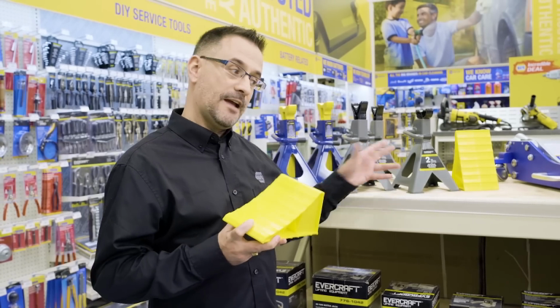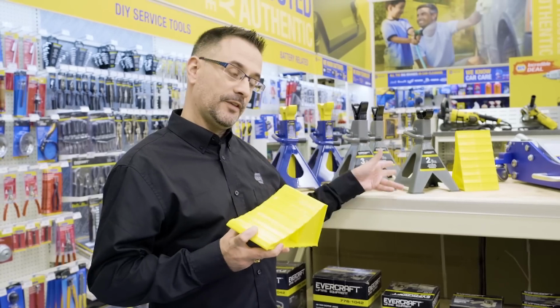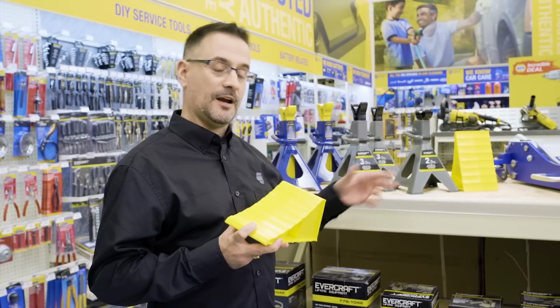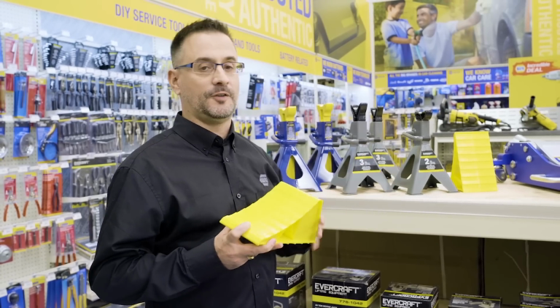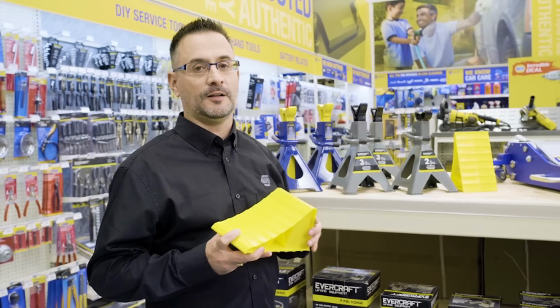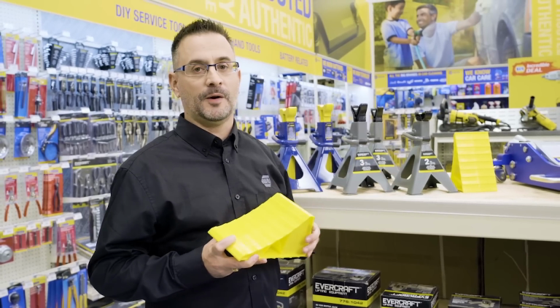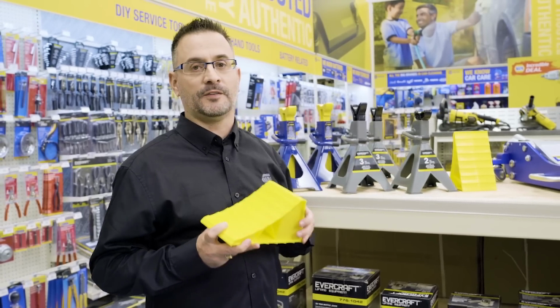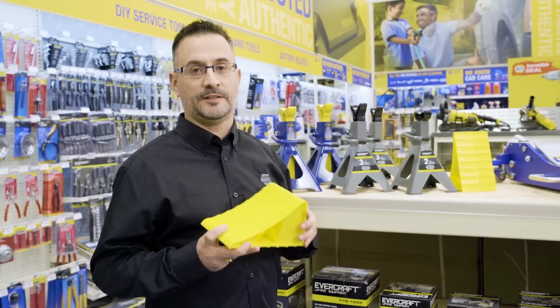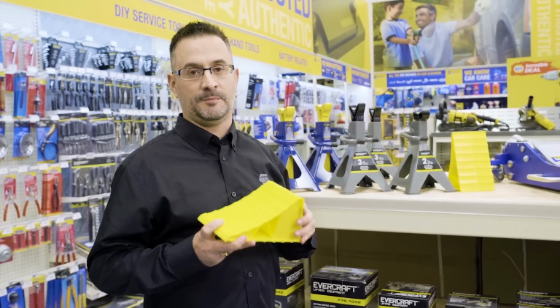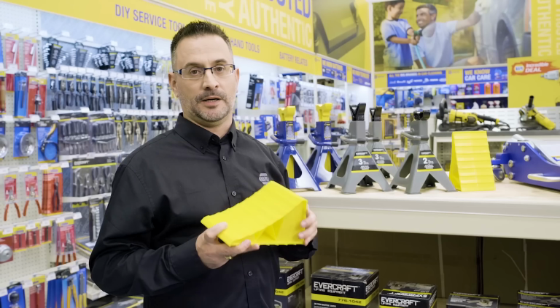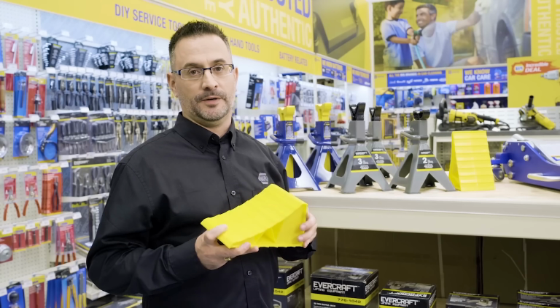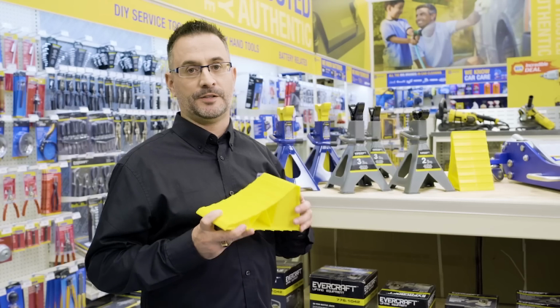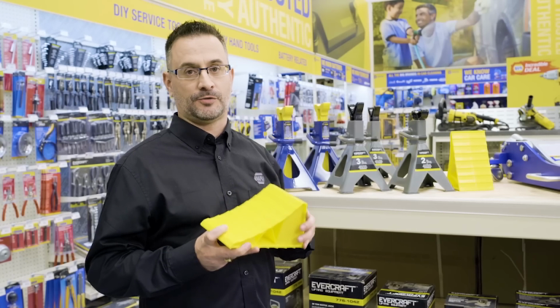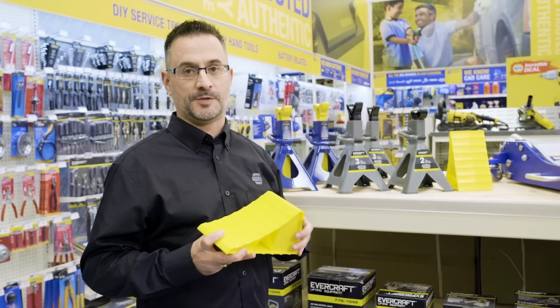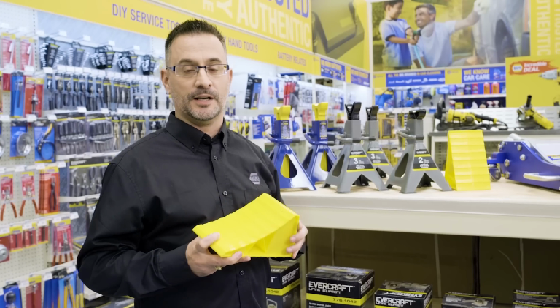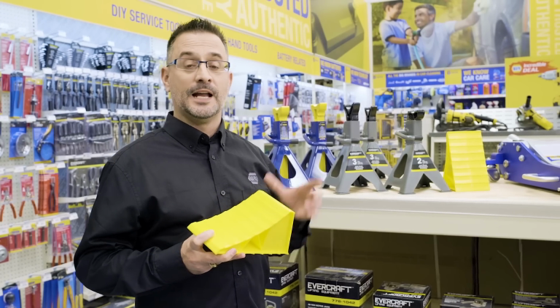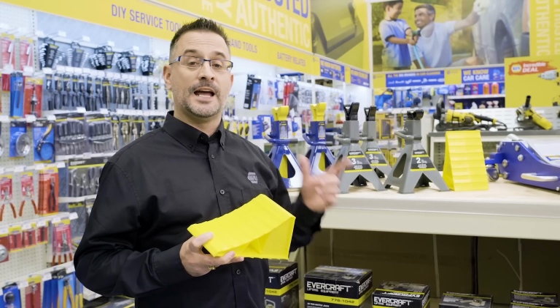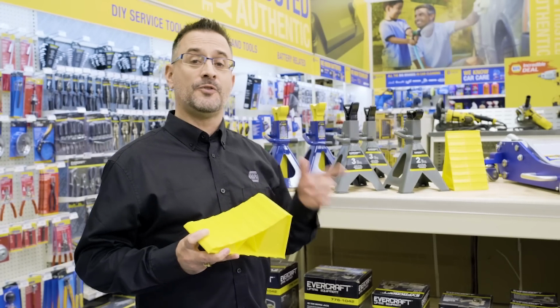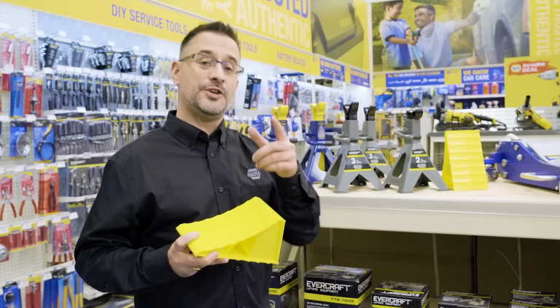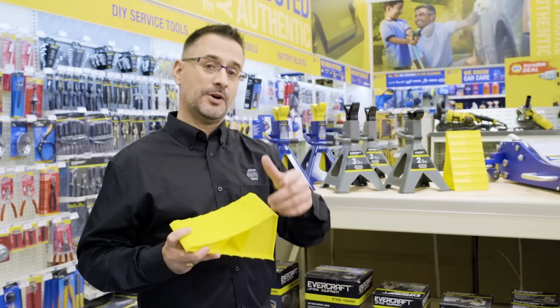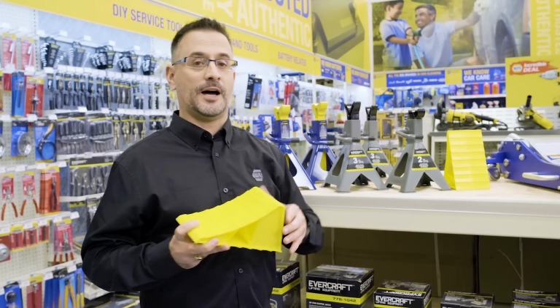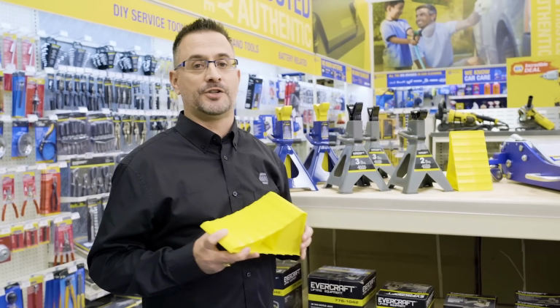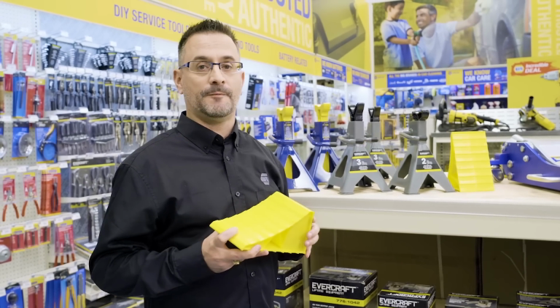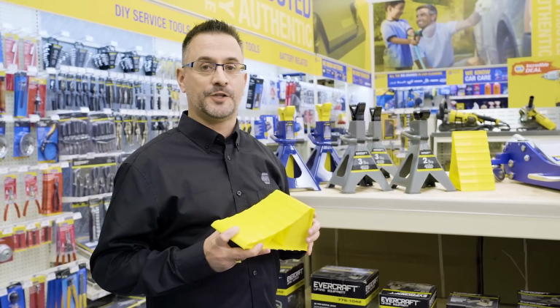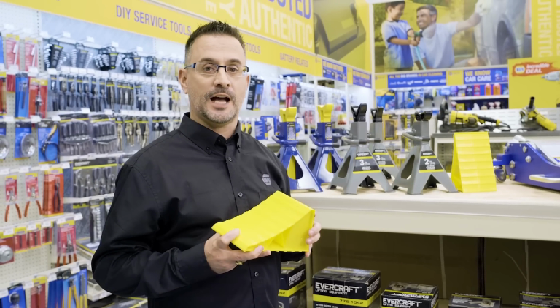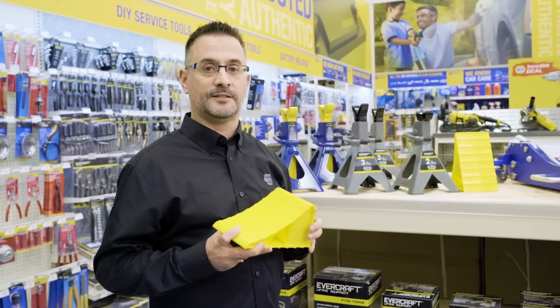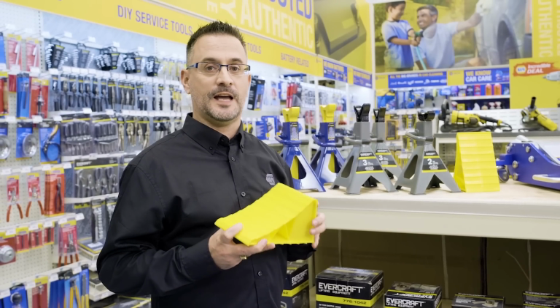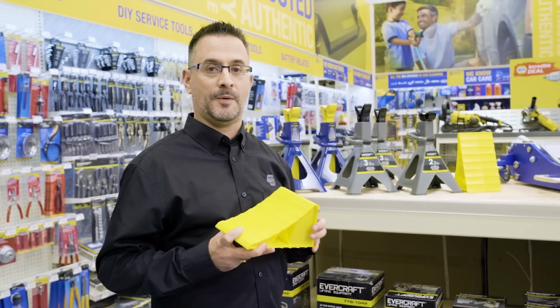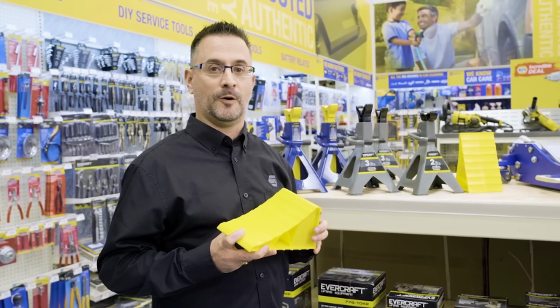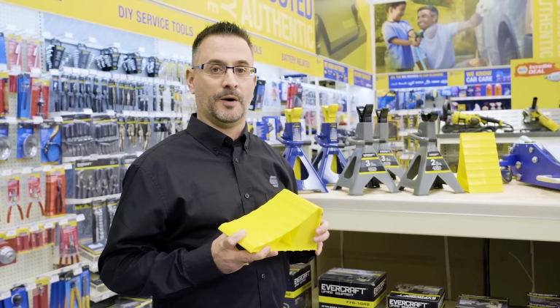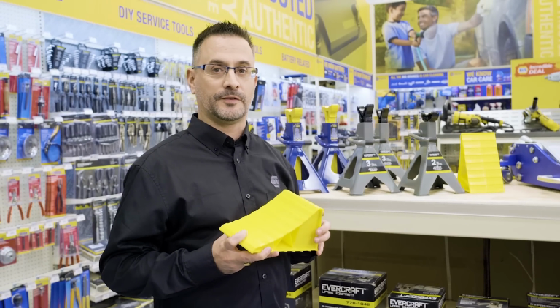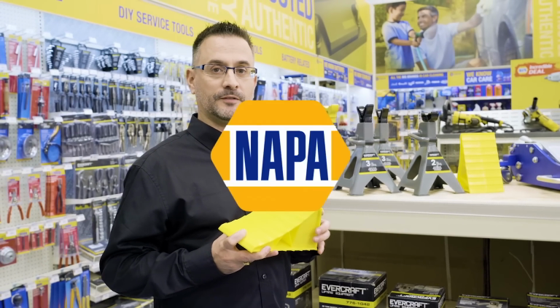Everything I've talked about is listed below in the description. Now you know how to shop for jacks at Napa Auto Parts.